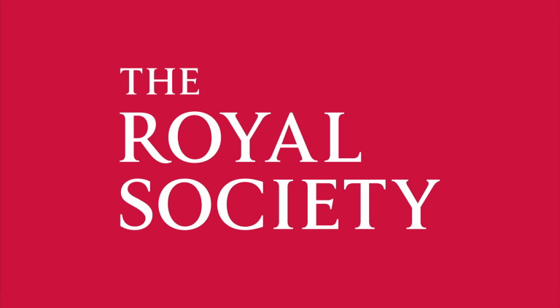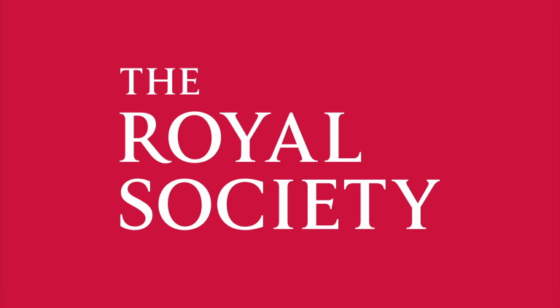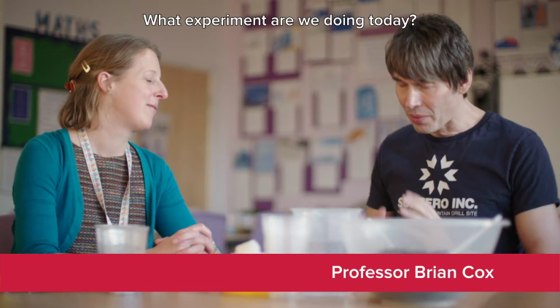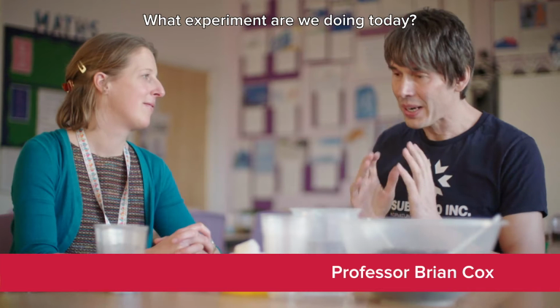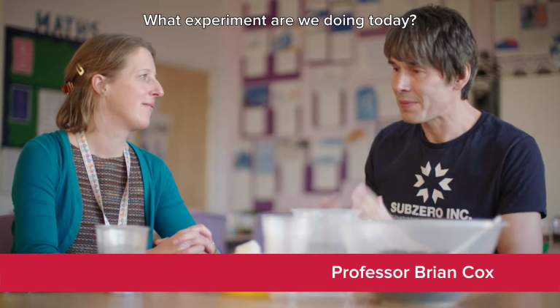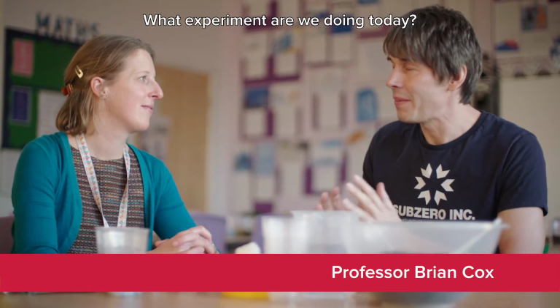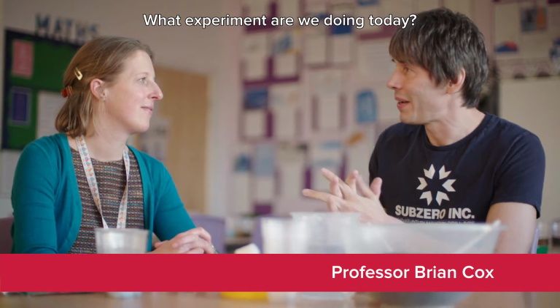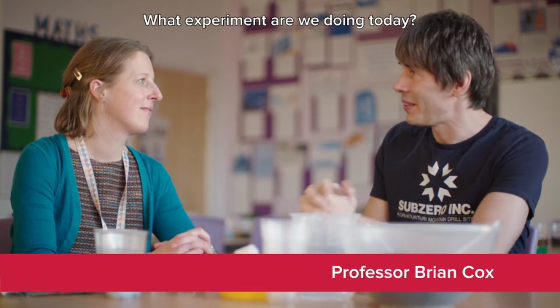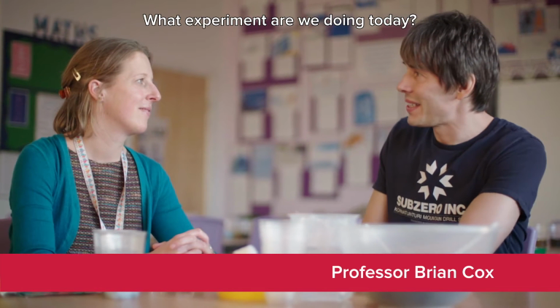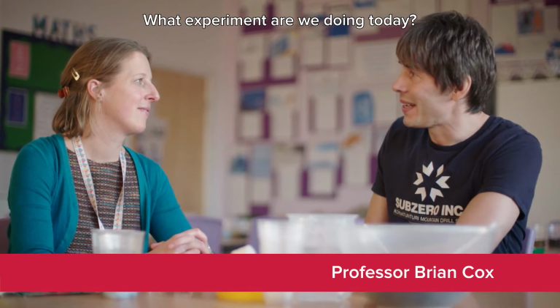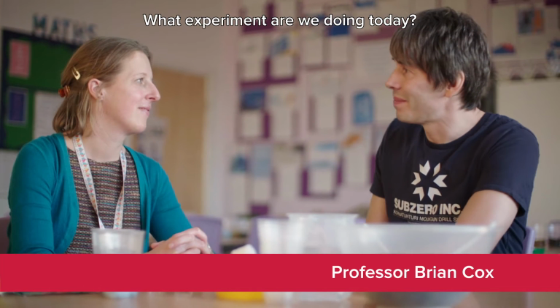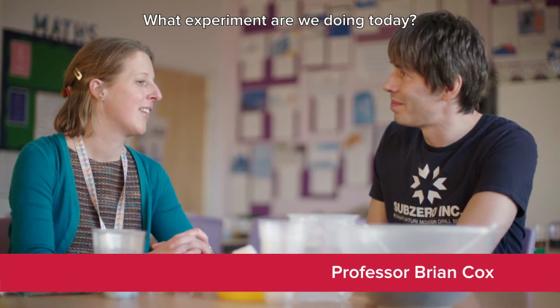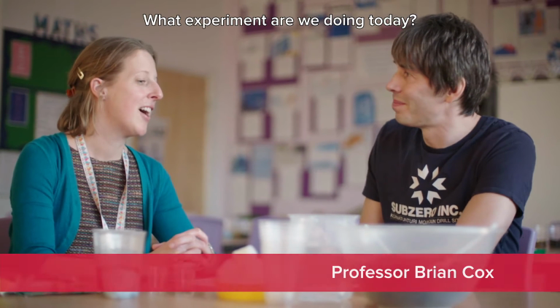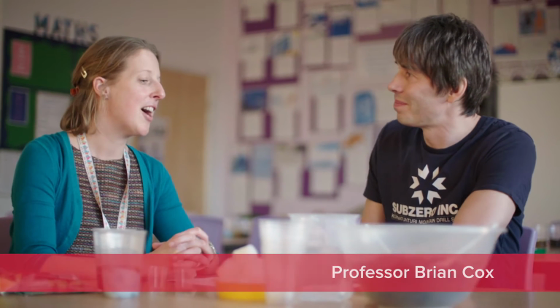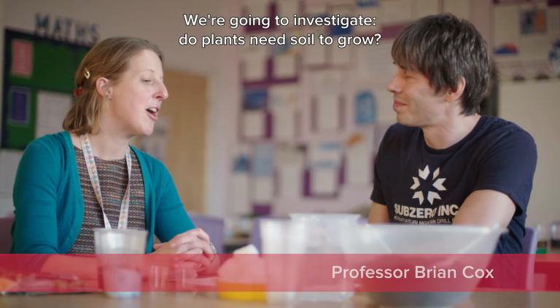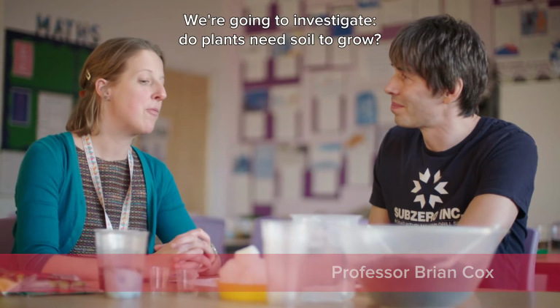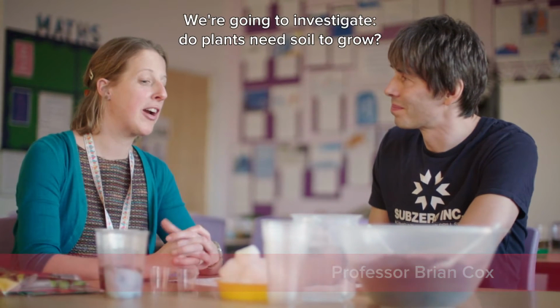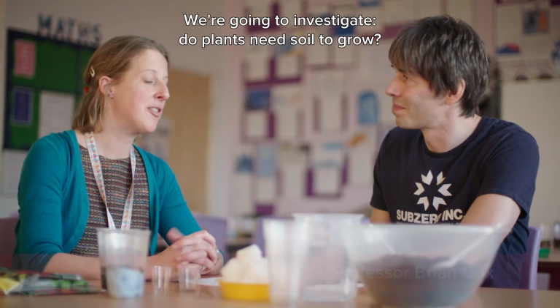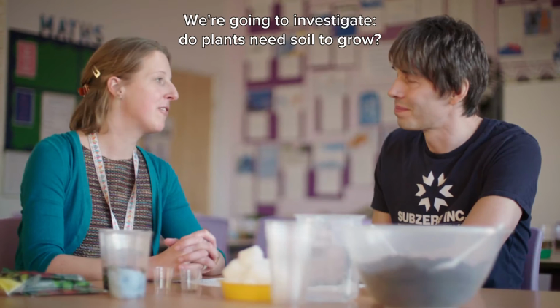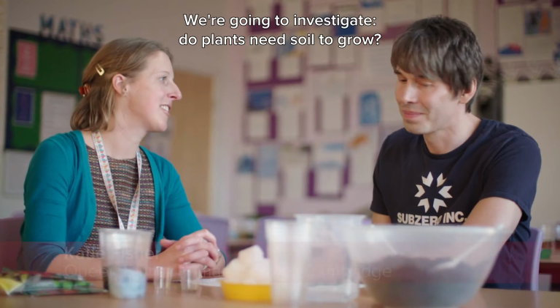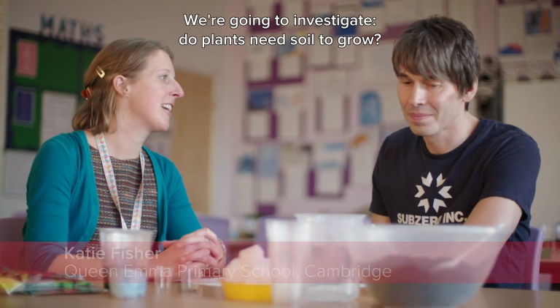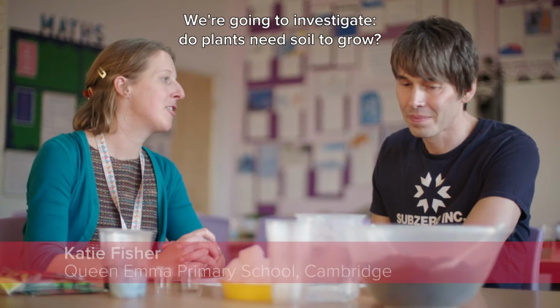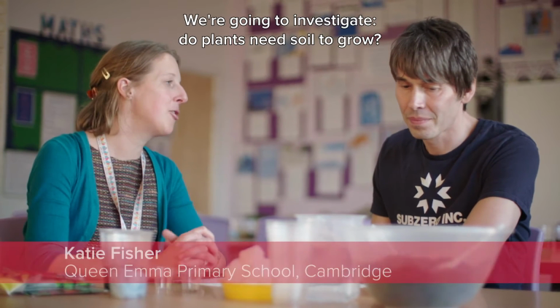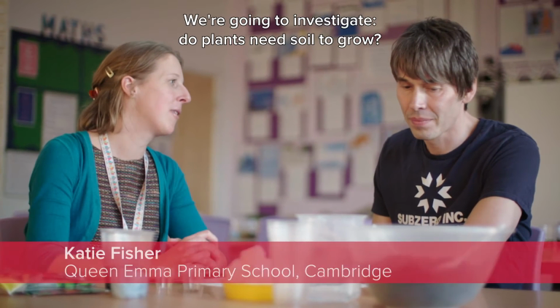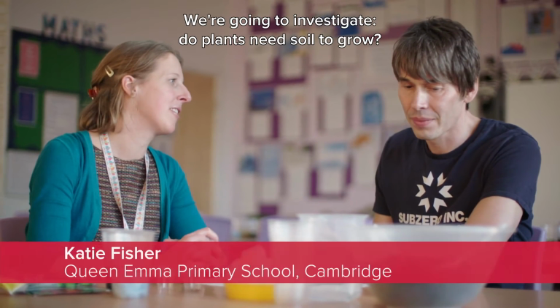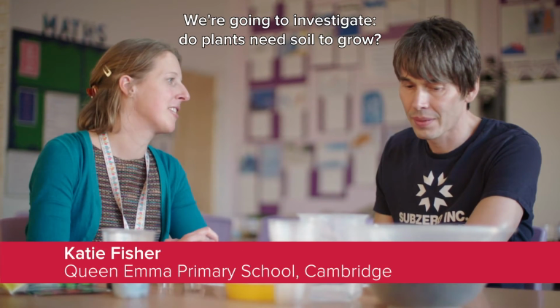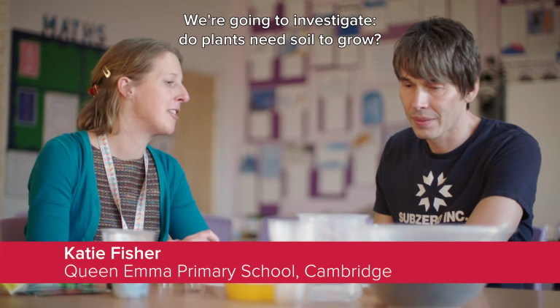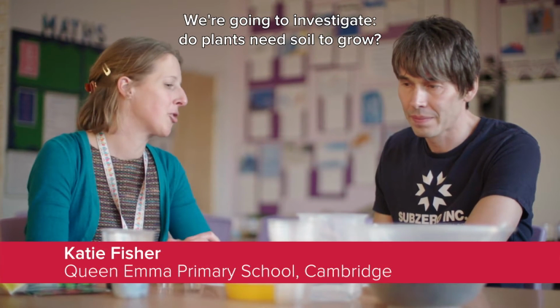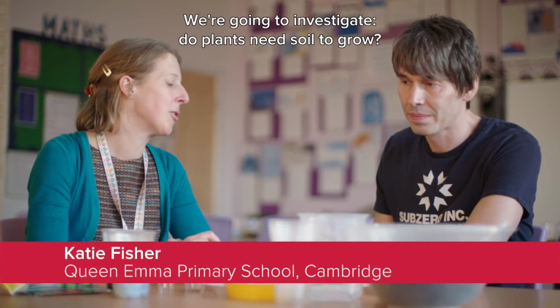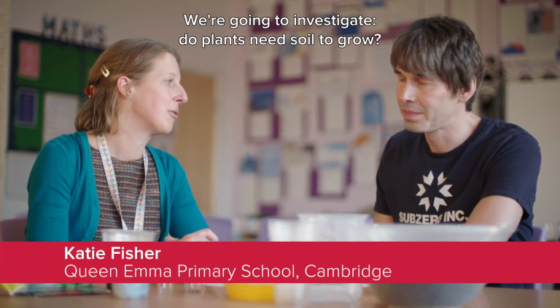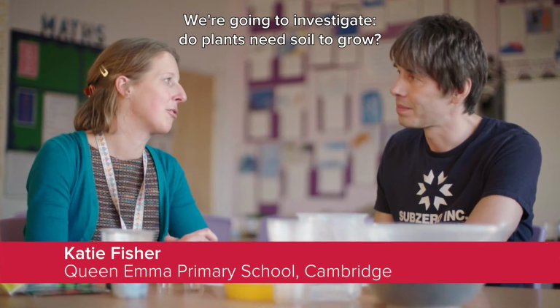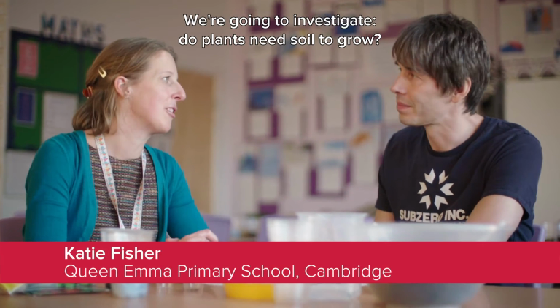What experiment are we doing today? We're going to investigate: do plants need soil to grow?